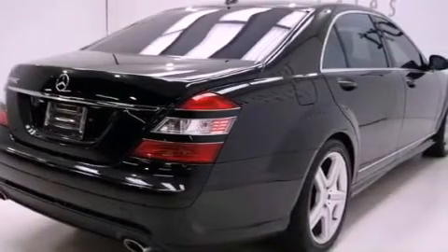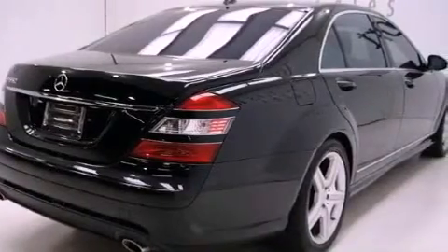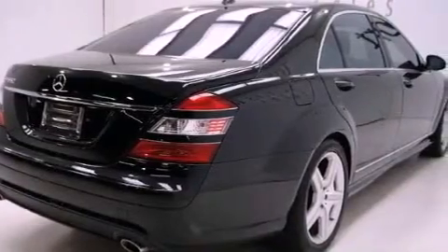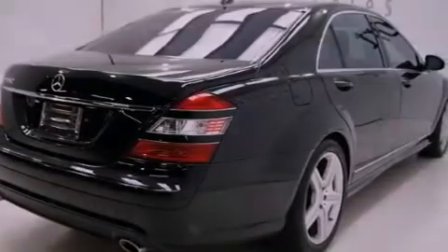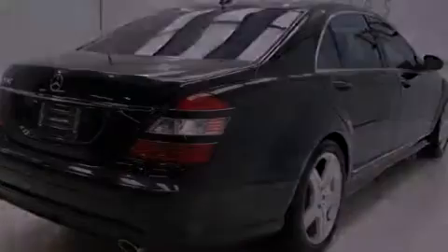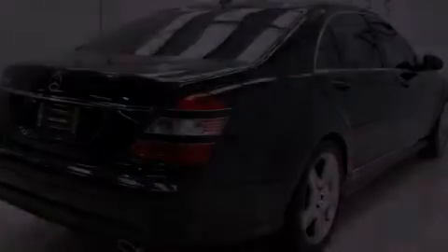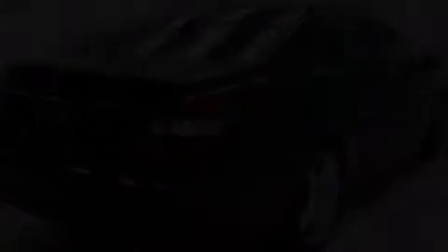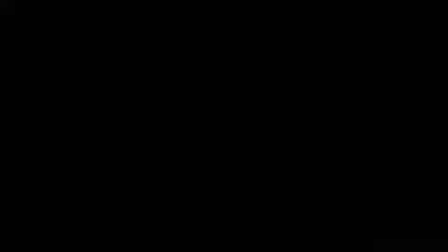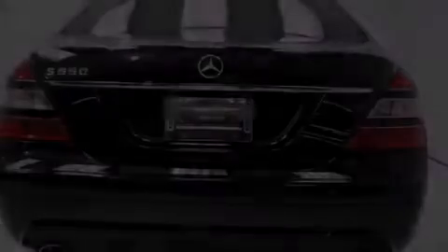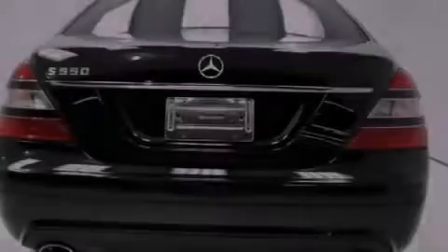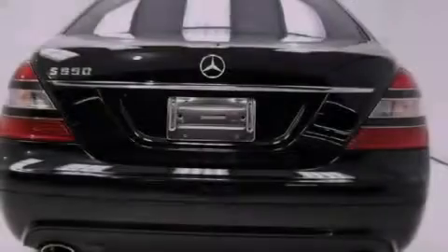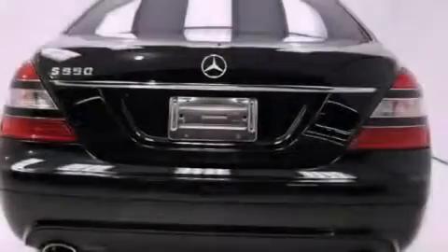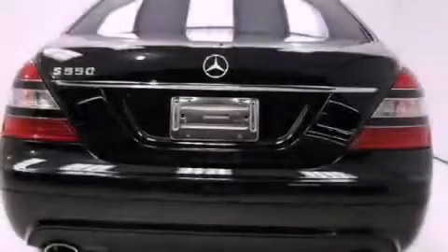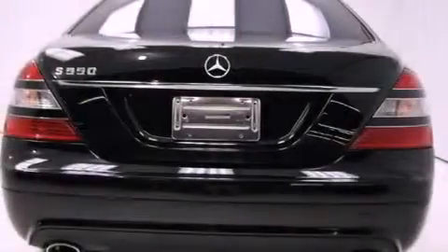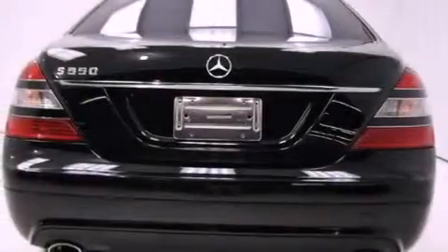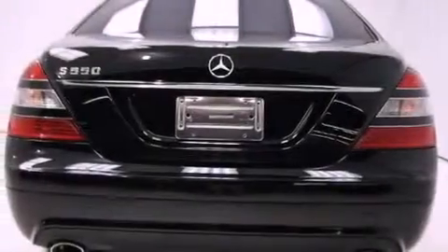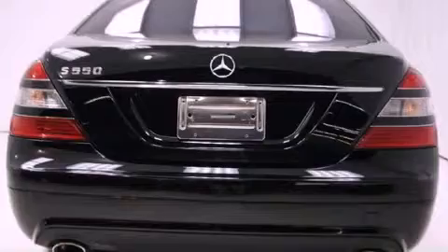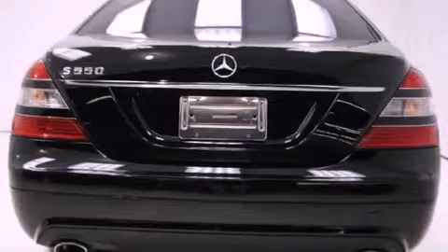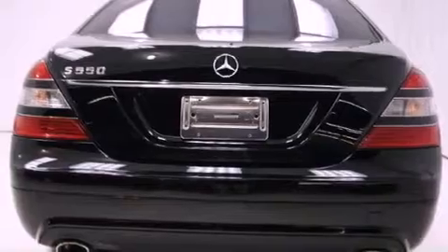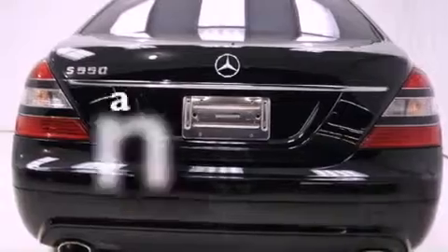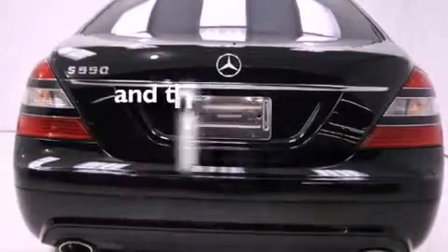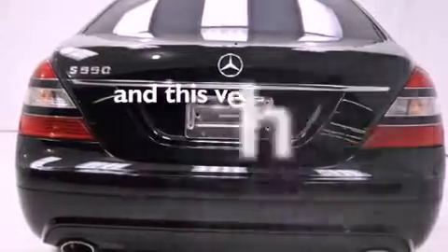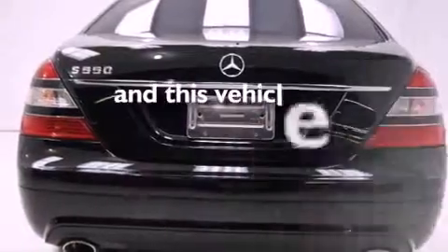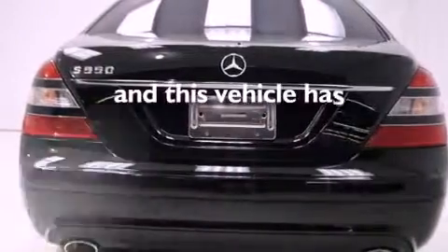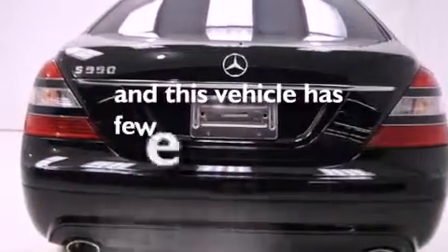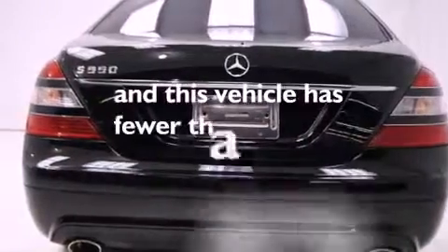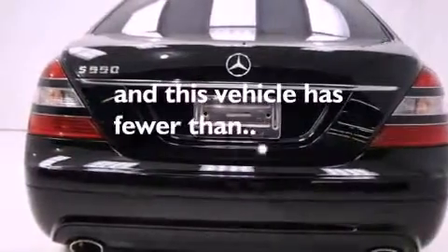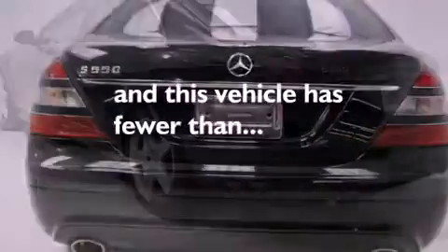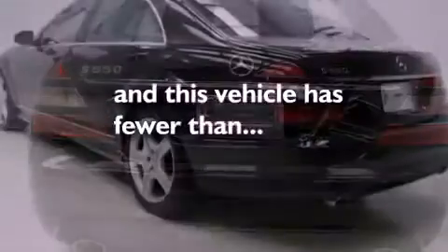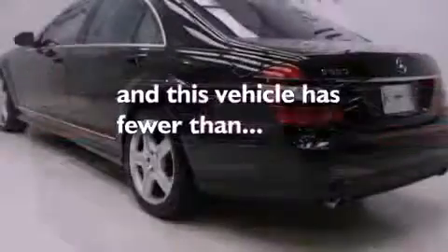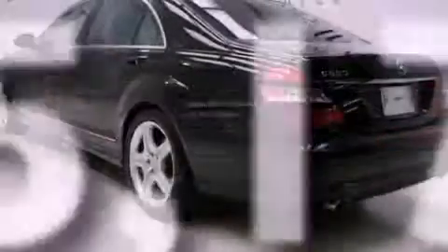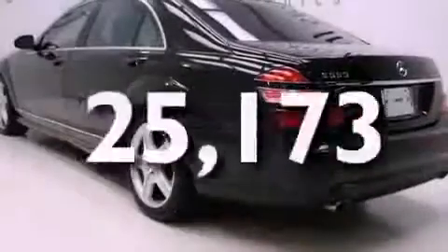It also includes the pre-safe collision mitigation system, cruise control, and this vehicle has less than 26,000 miles.